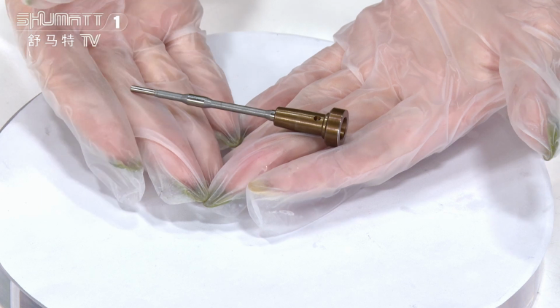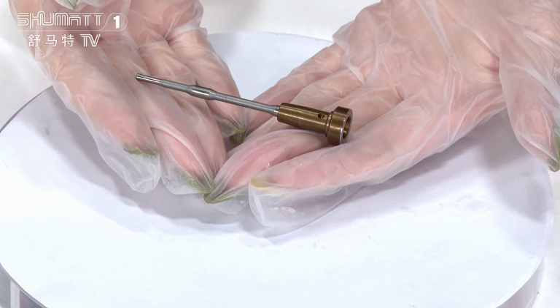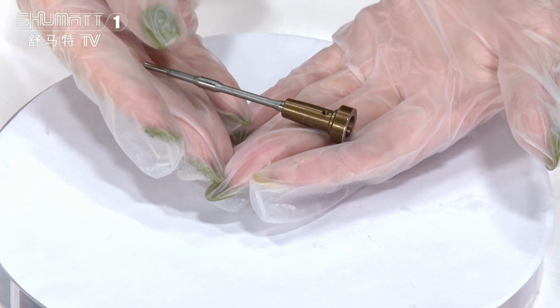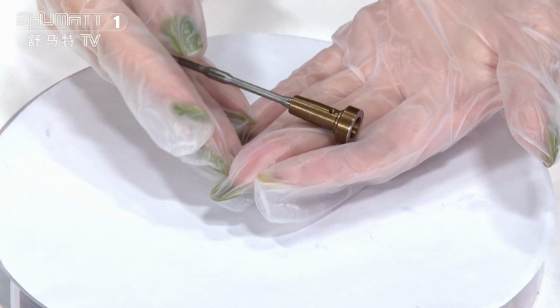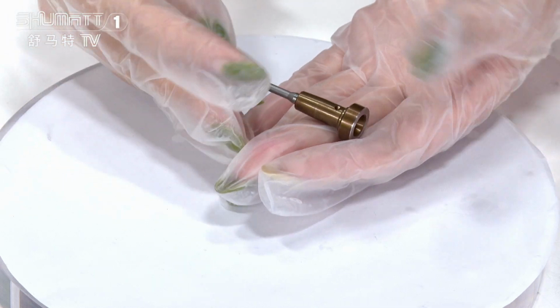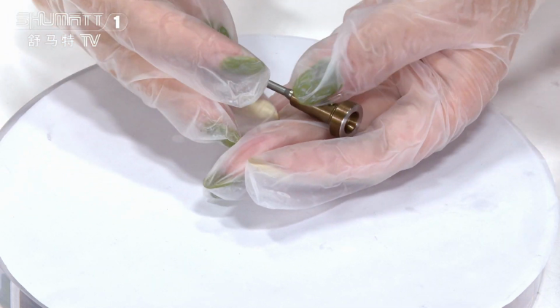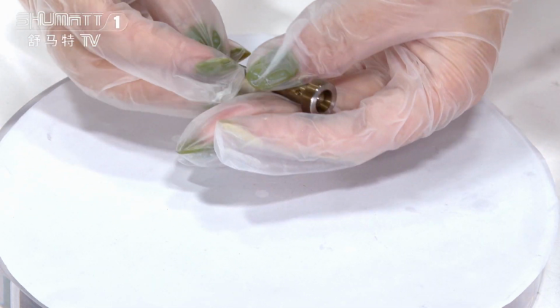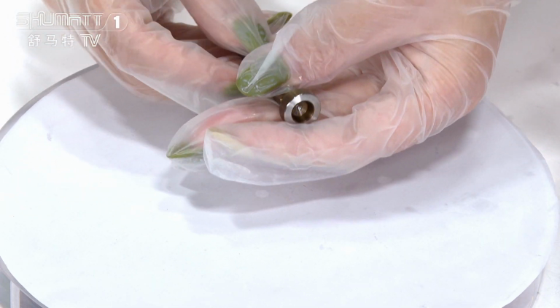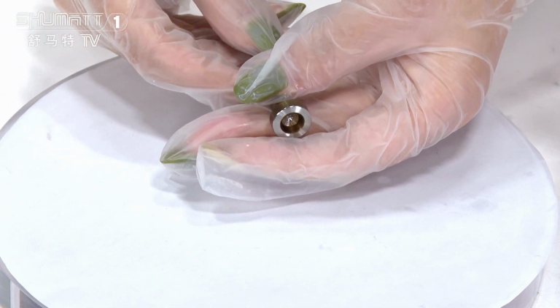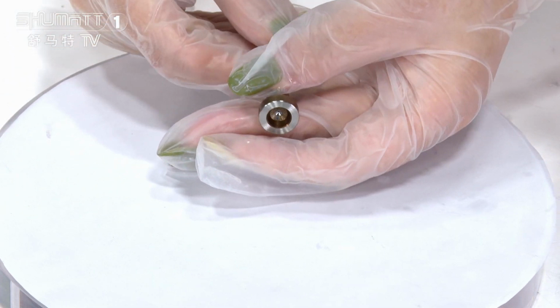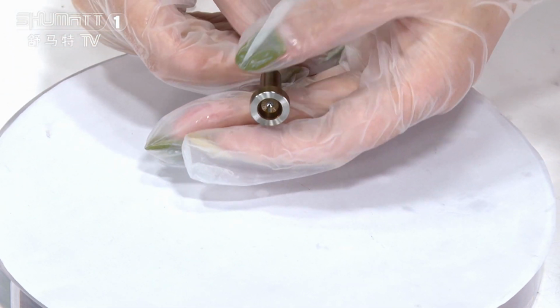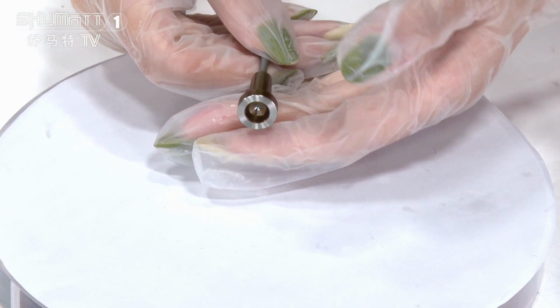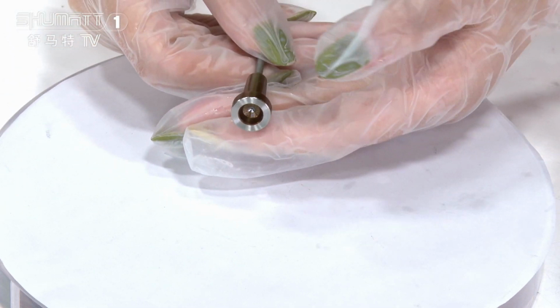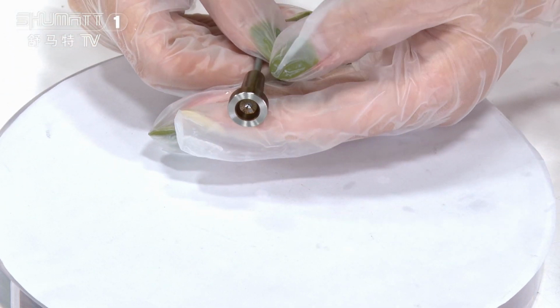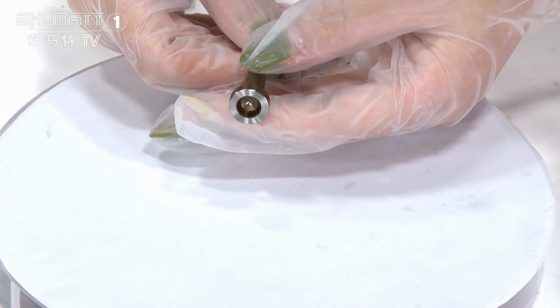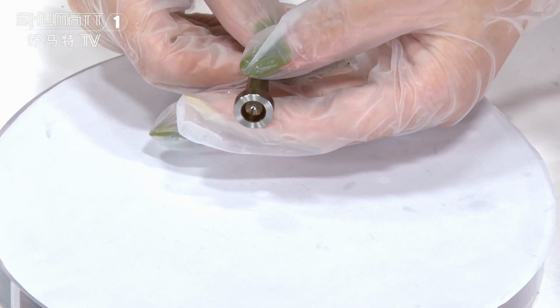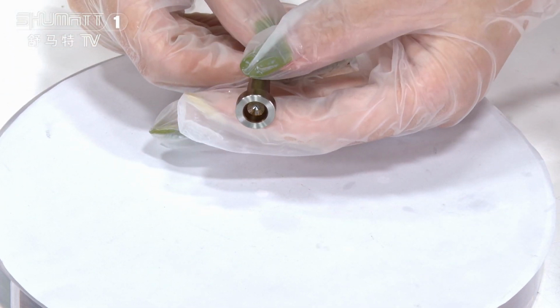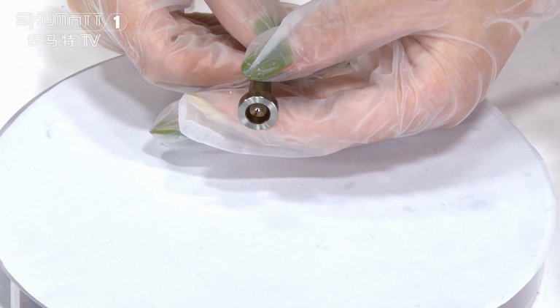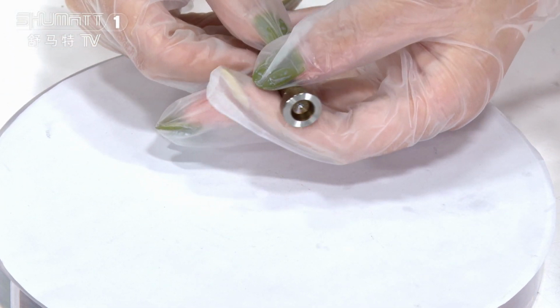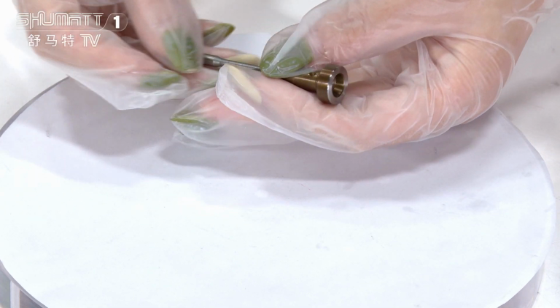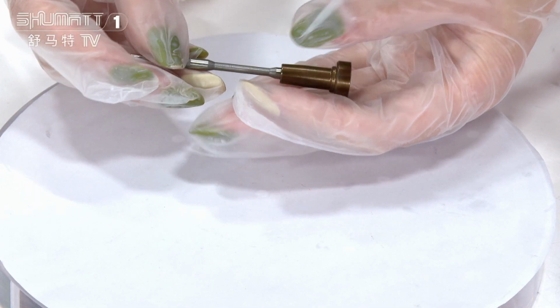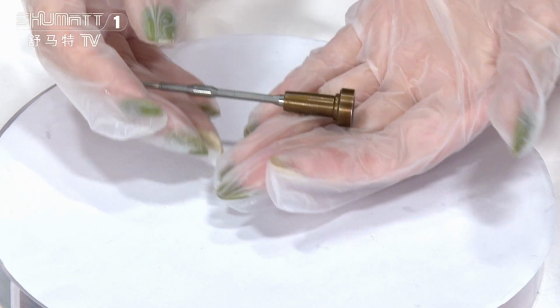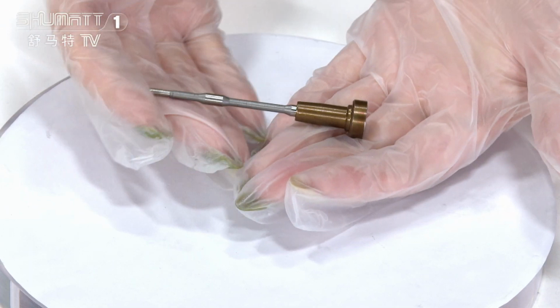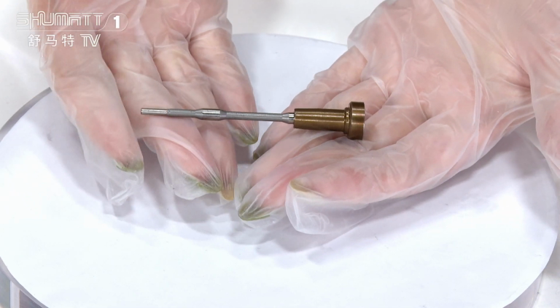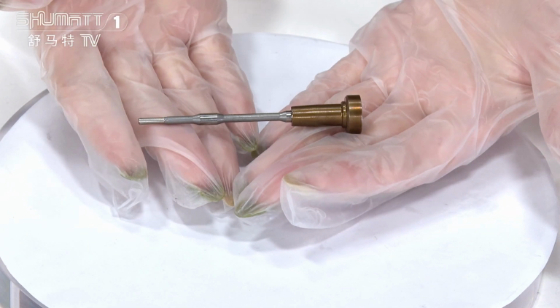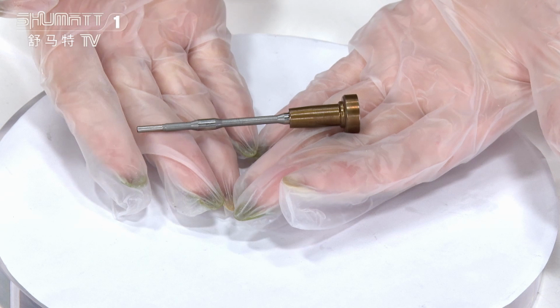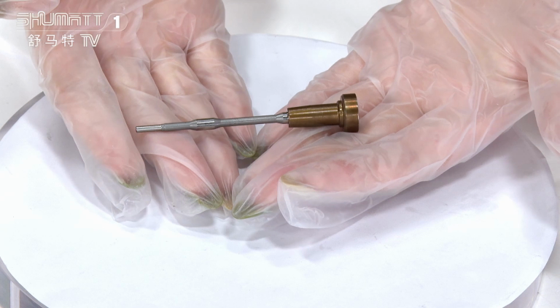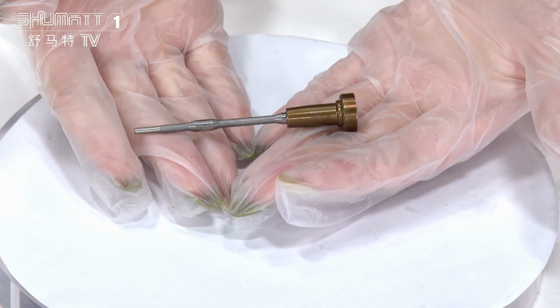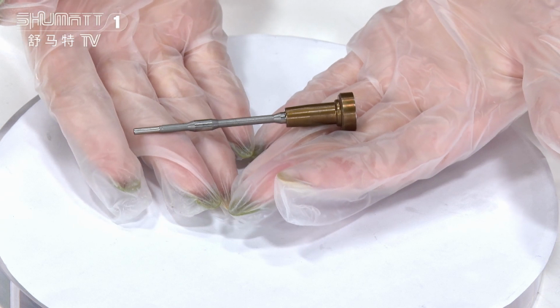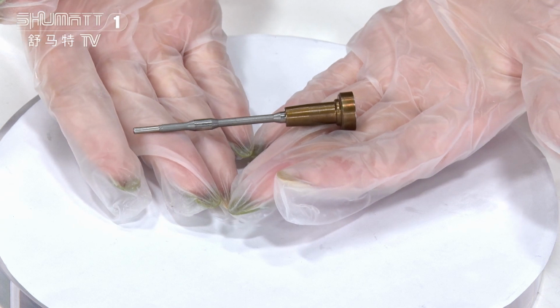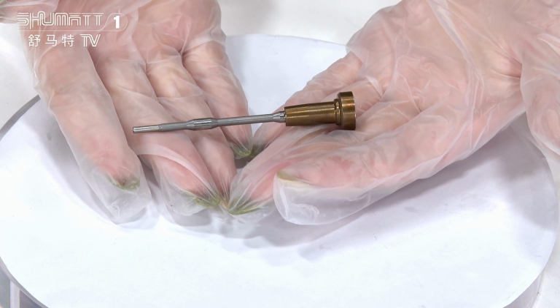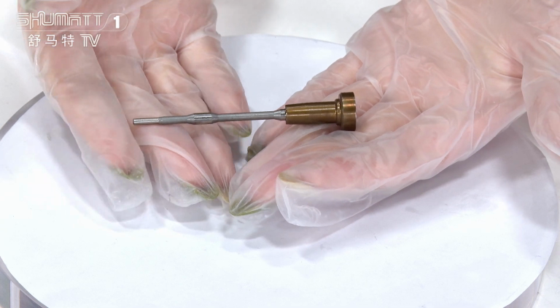Small tip for you: make sure to clean the waste water to protect the valve assembly.